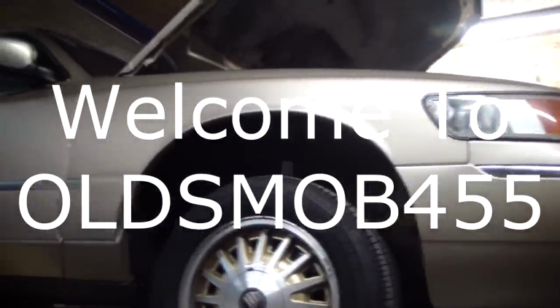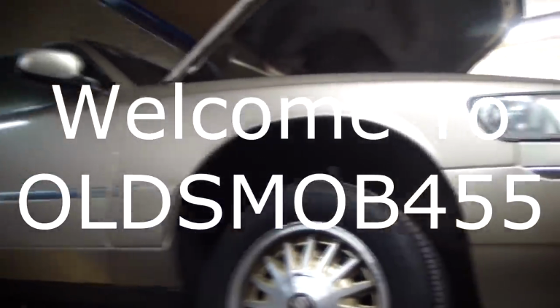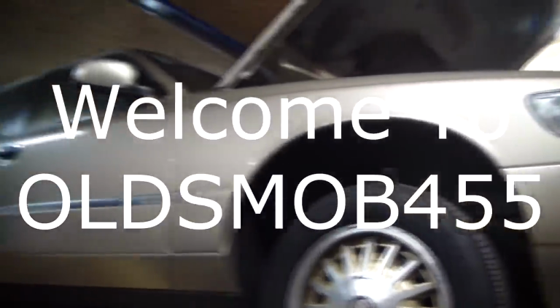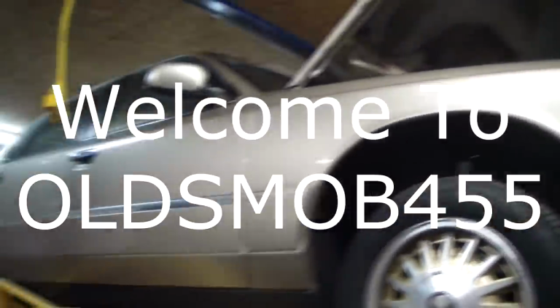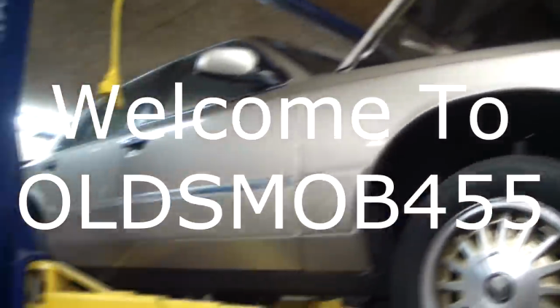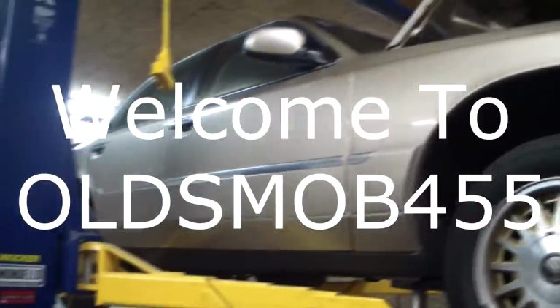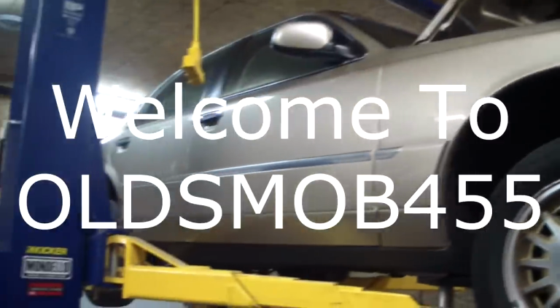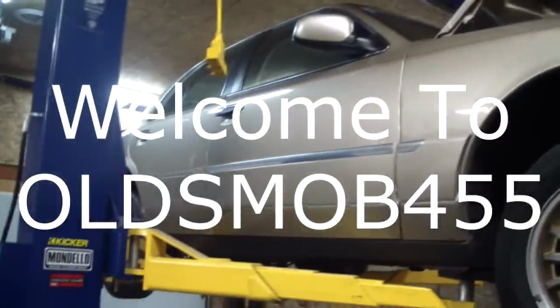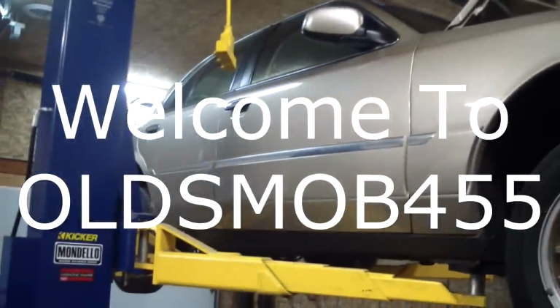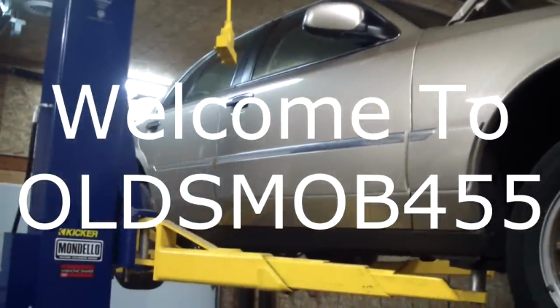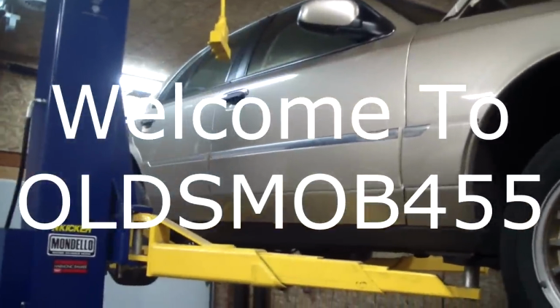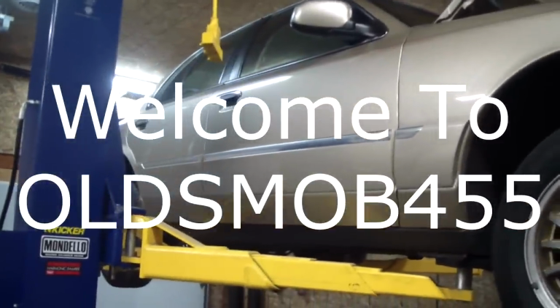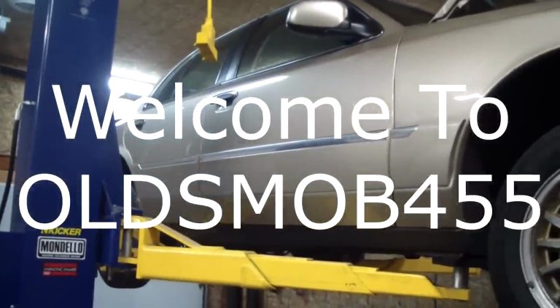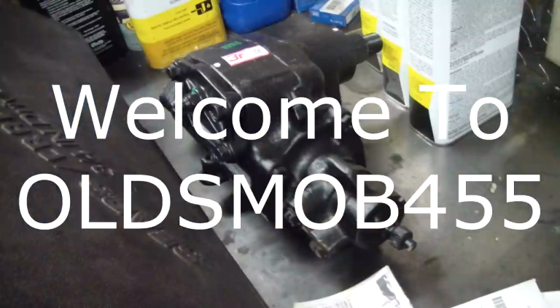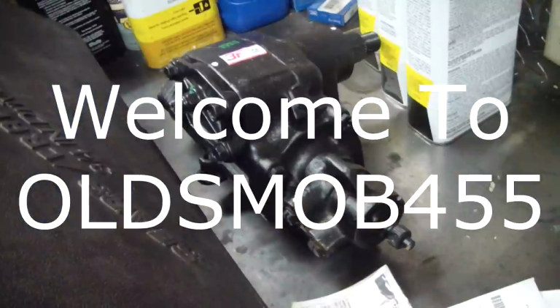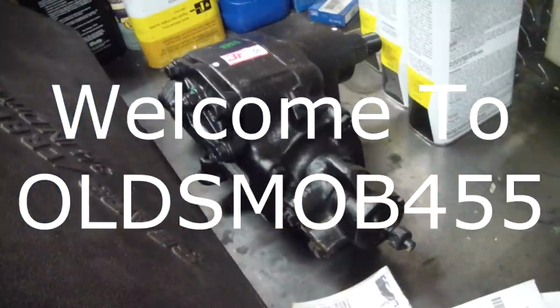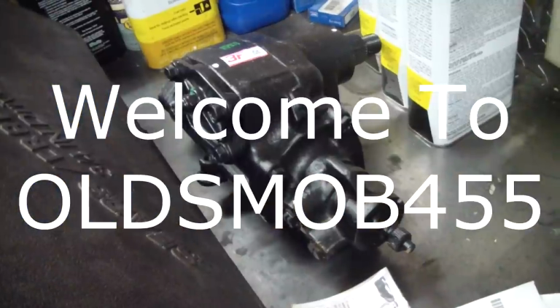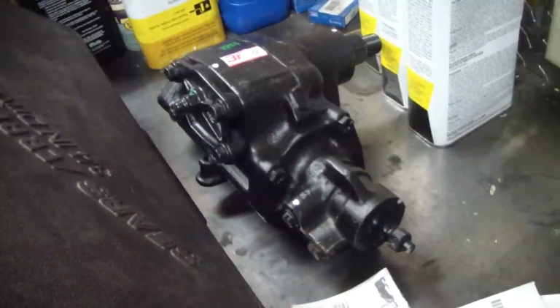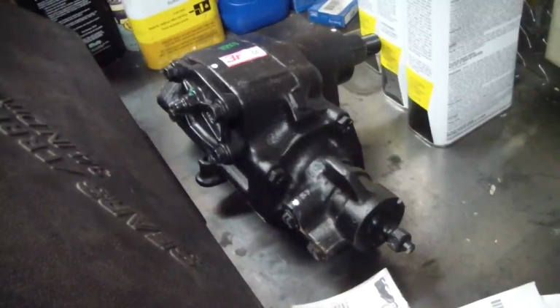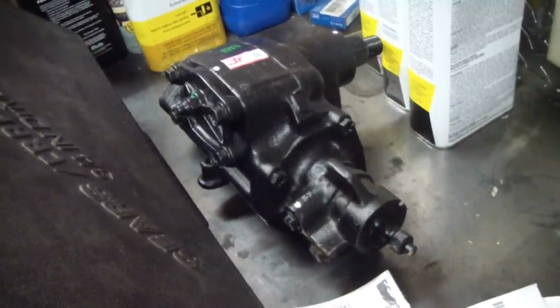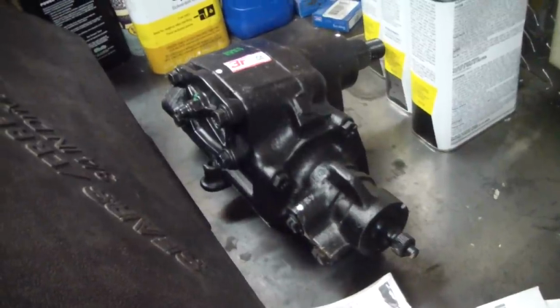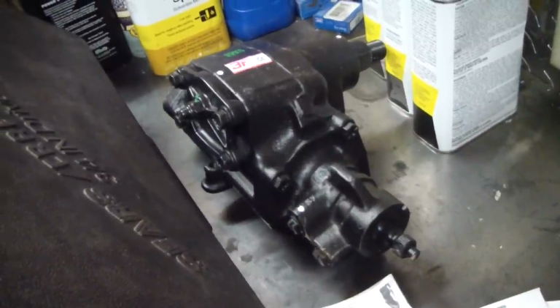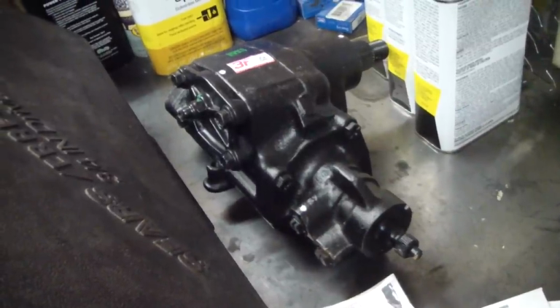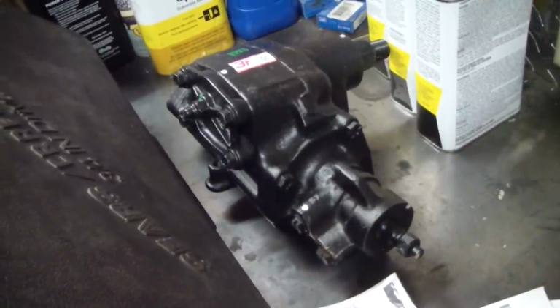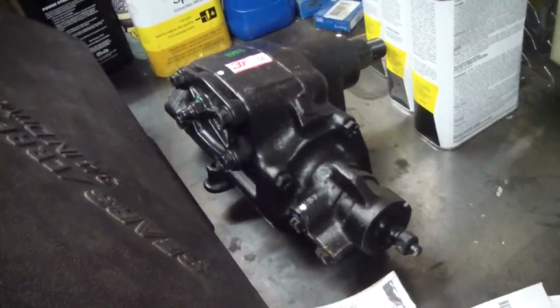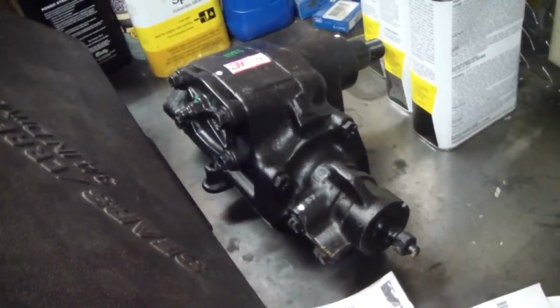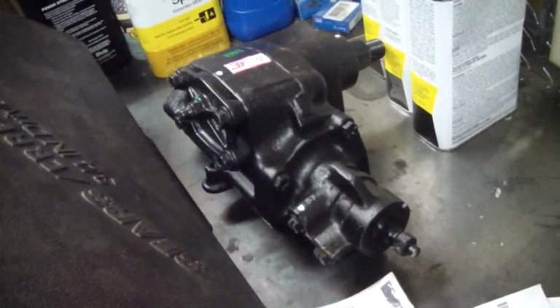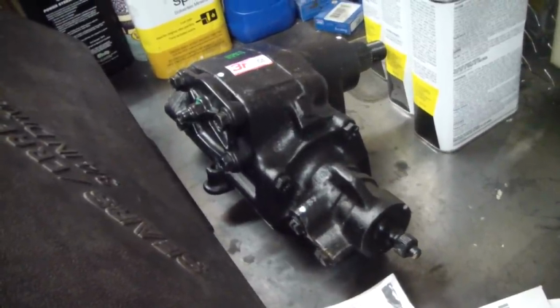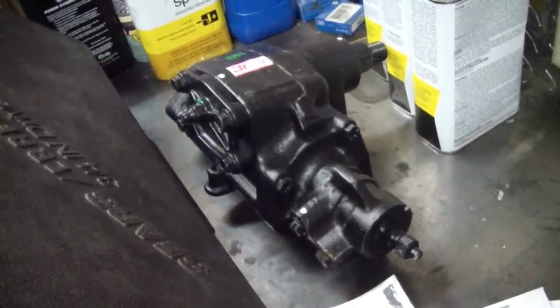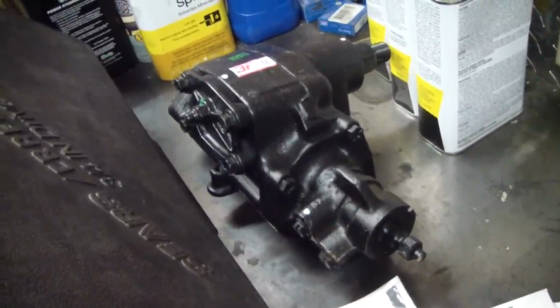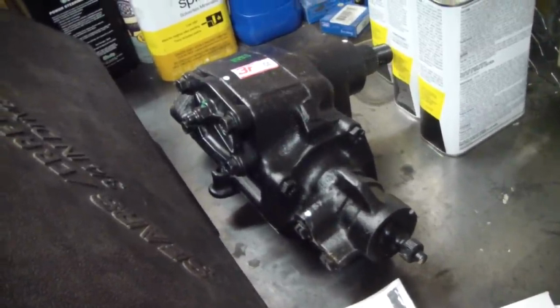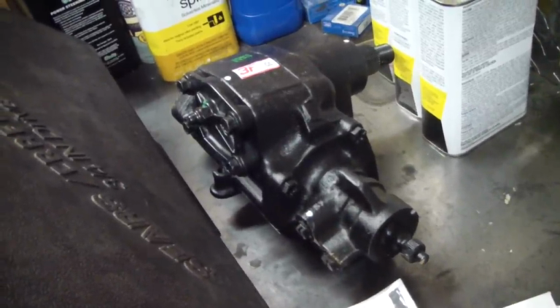Working on a 2000 Grand Marquis today, going to be replacing the power steering box. The one in the car has some play in it.